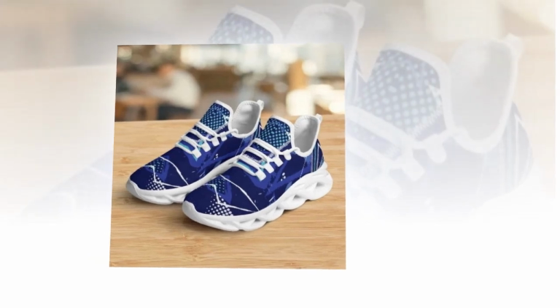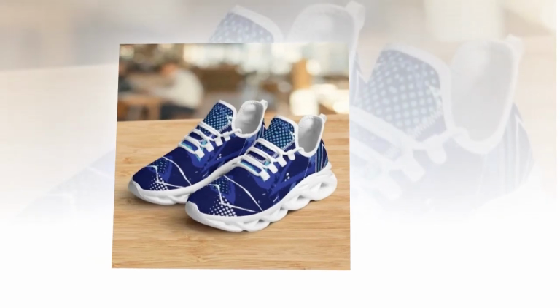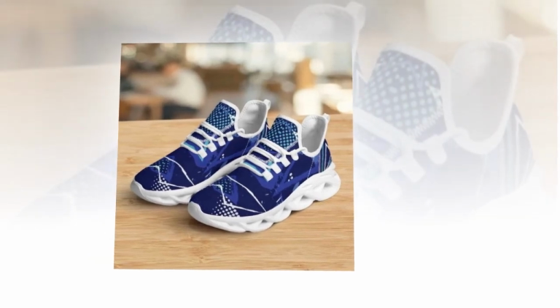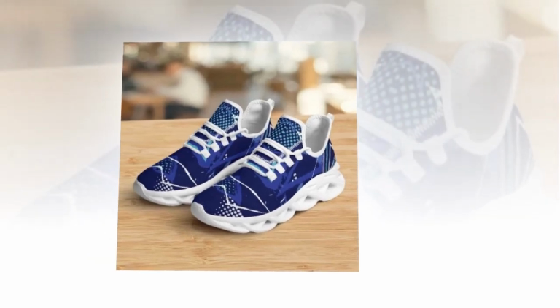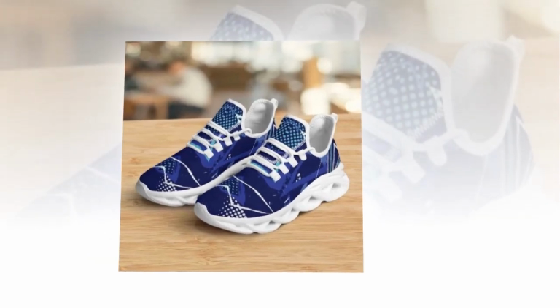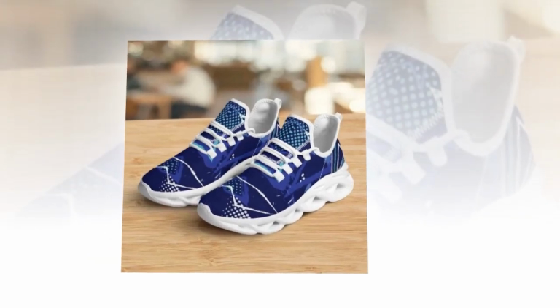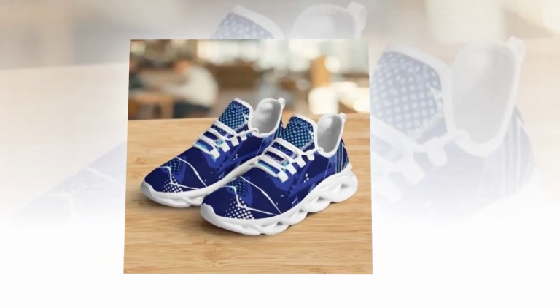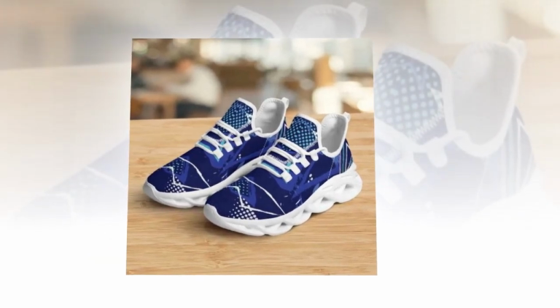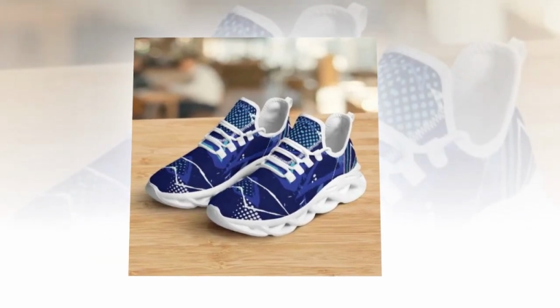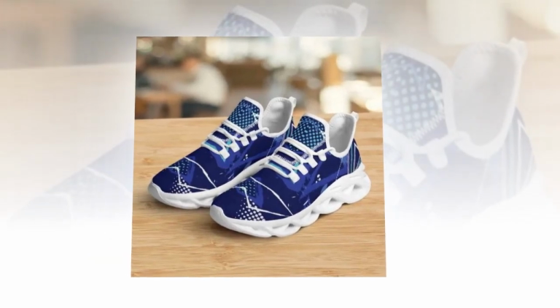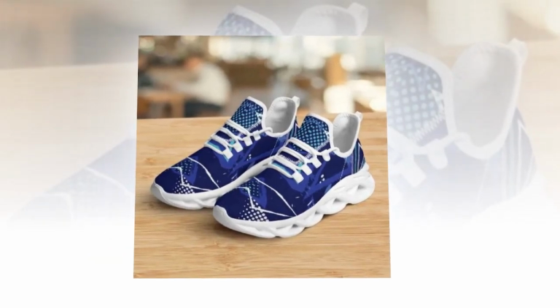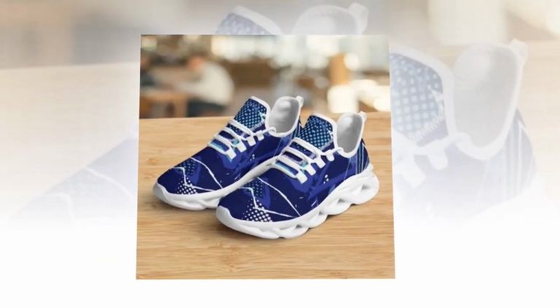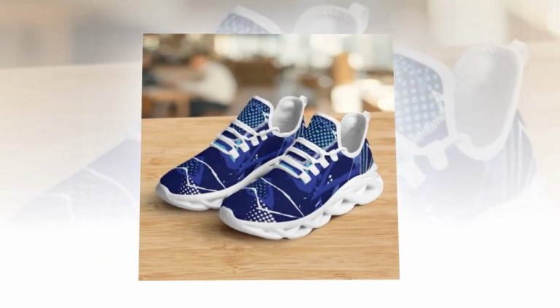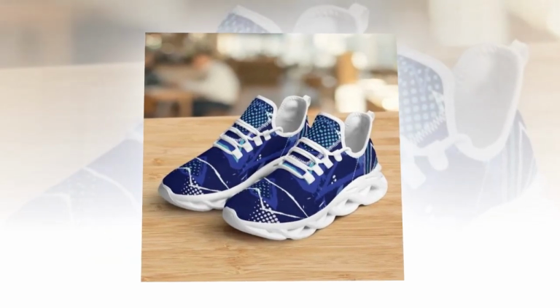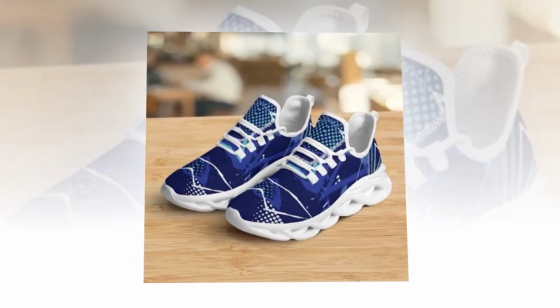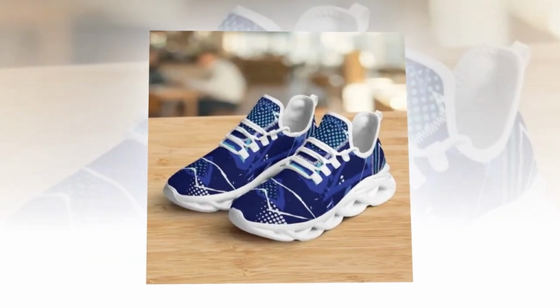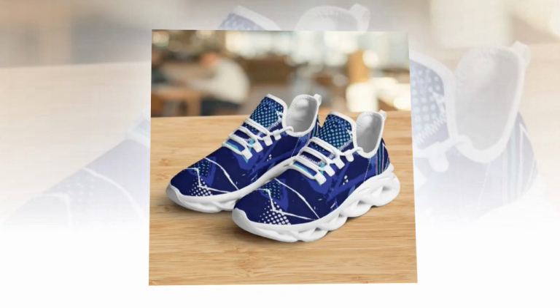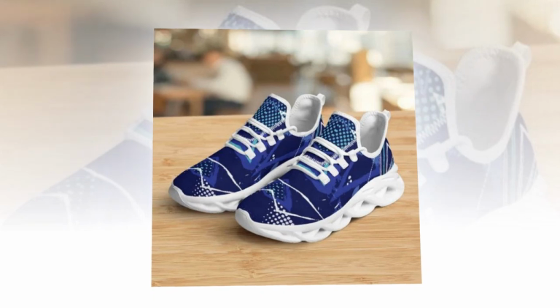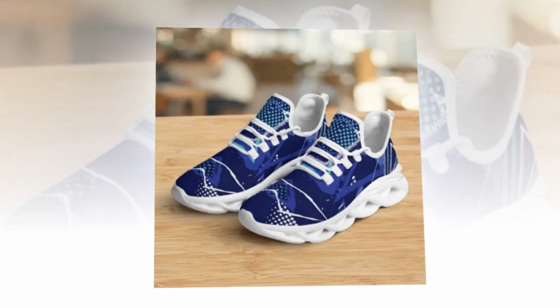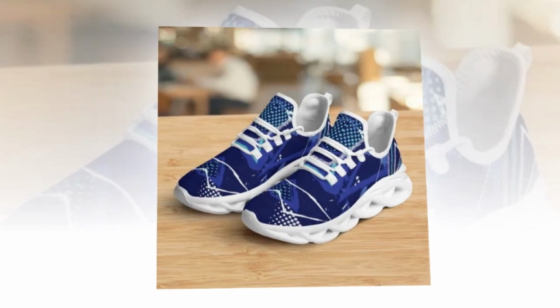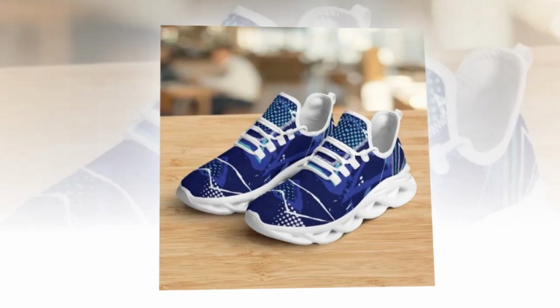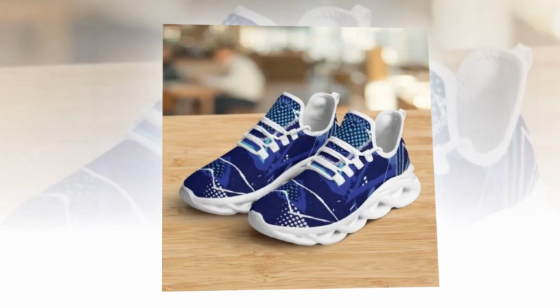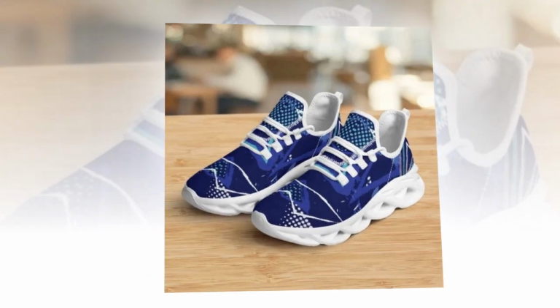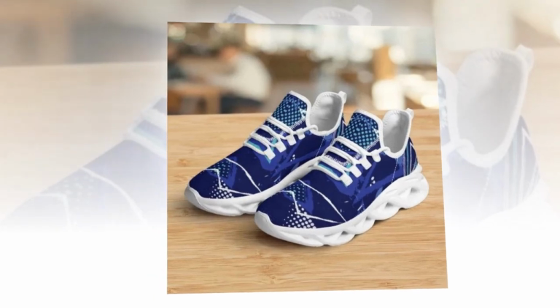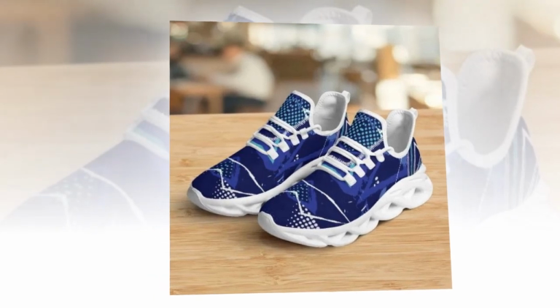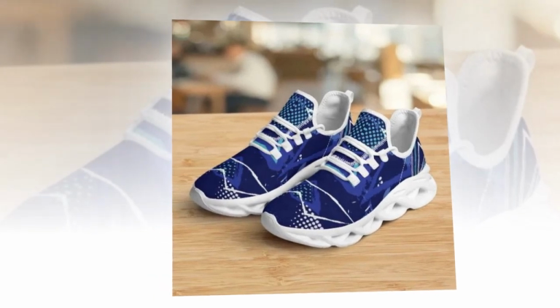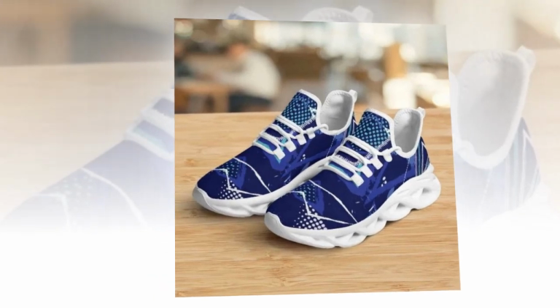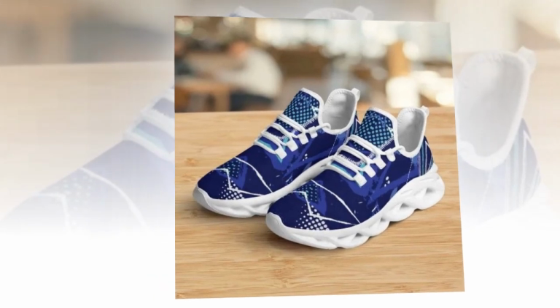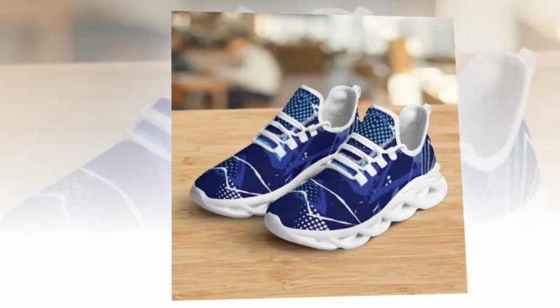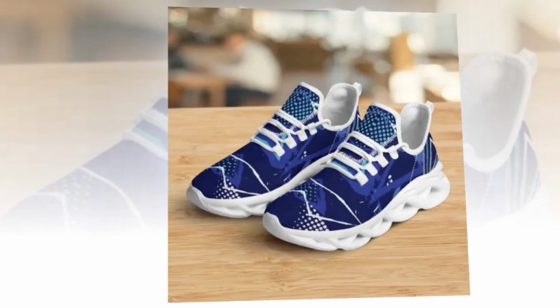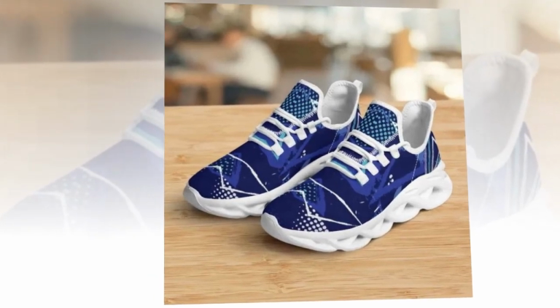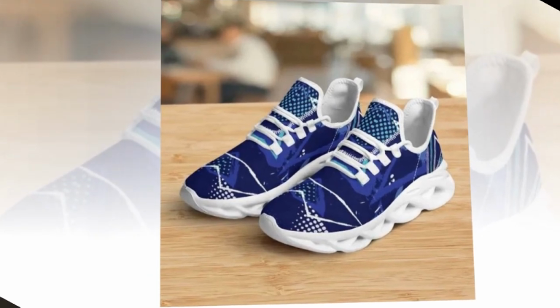Whether you're hitting the gym, running errands, or heading out for coffee with friends, these shoes are a game changer.